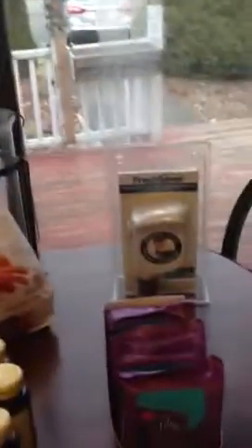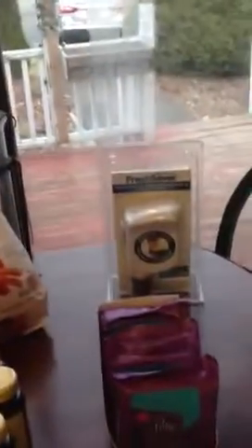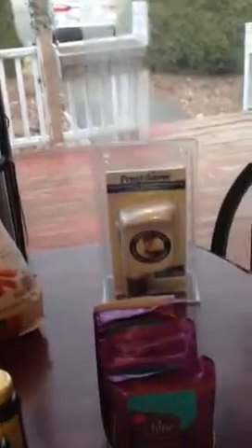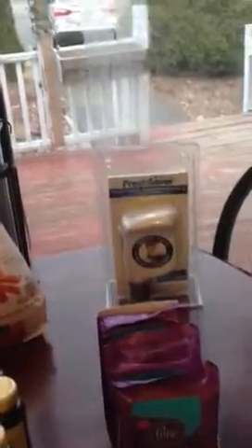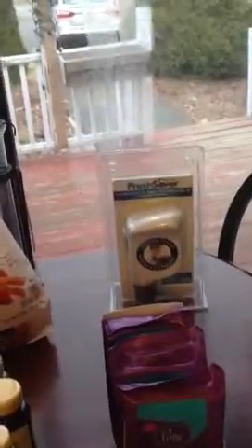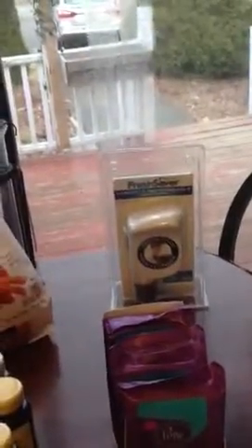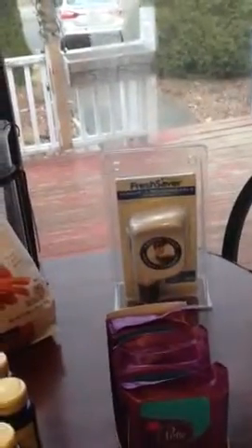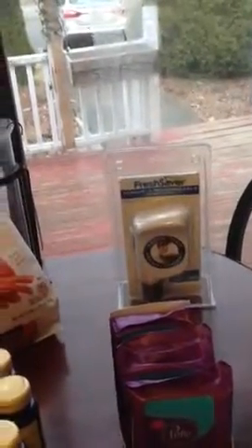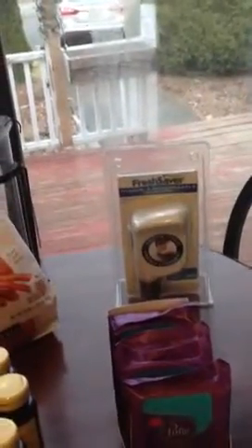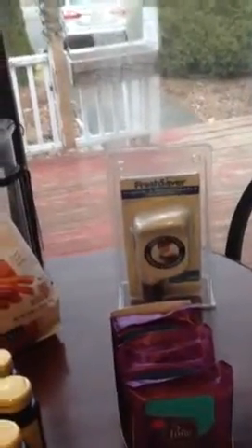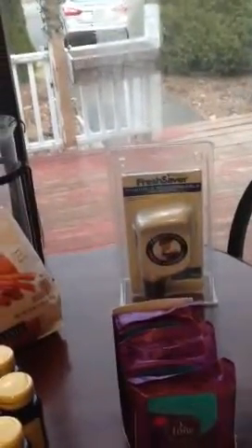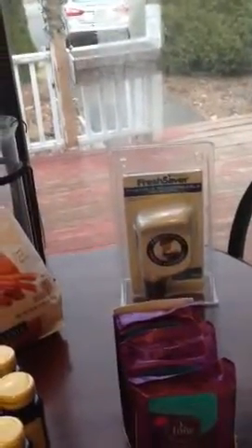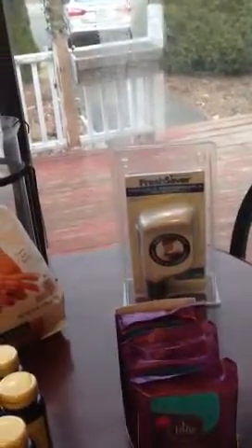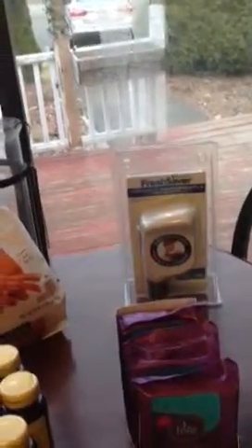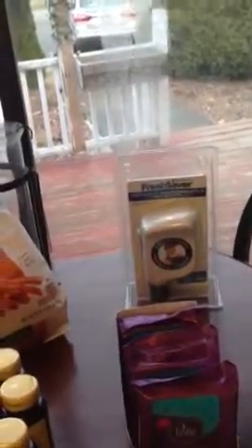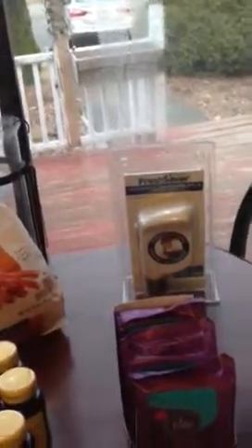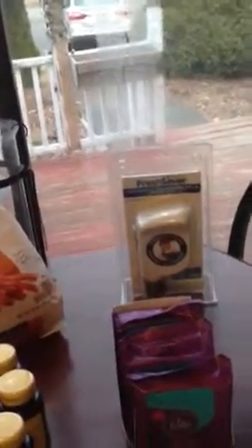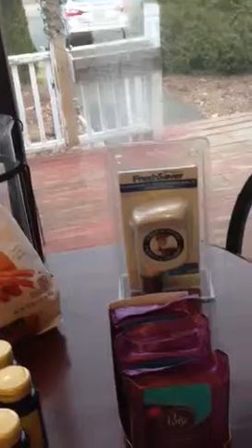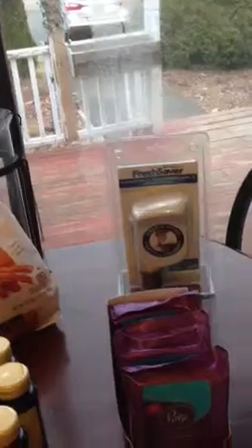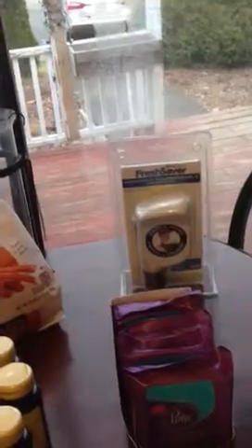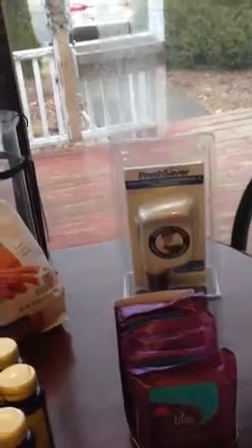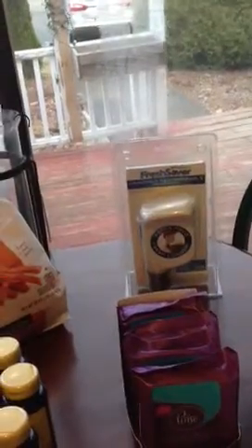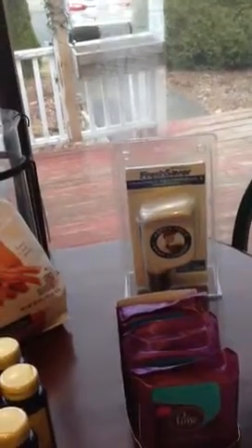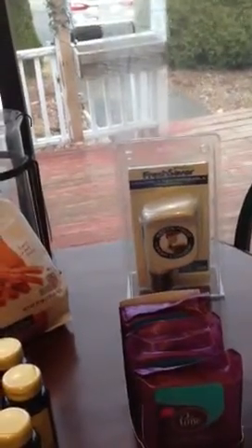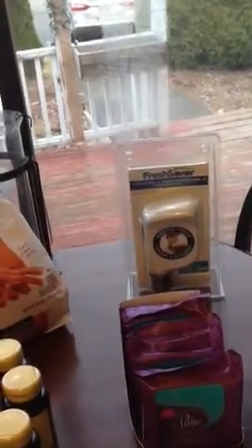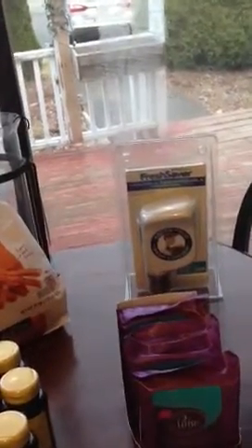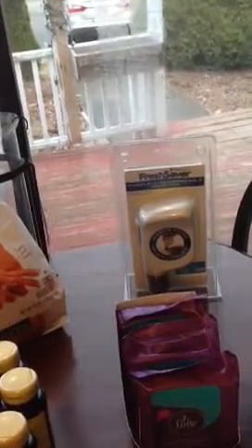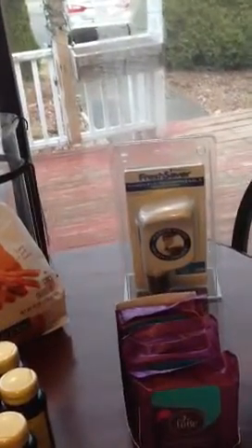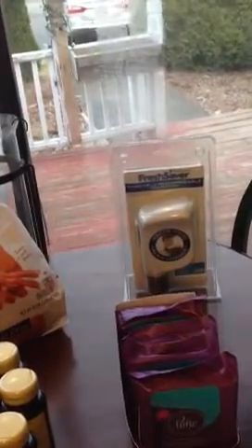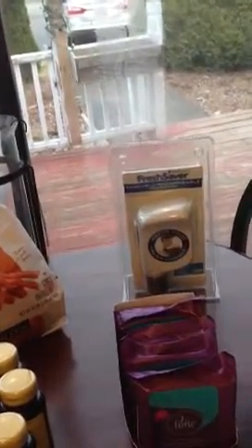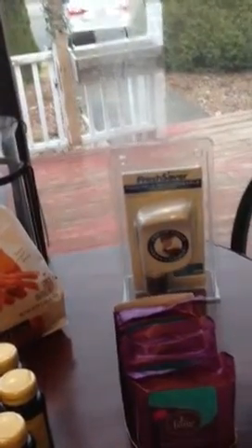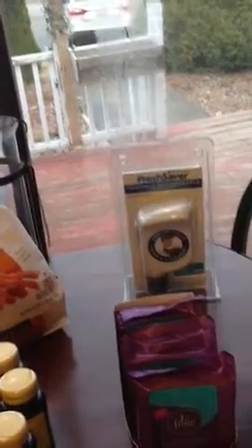I also got the Food Saver. It's $19.99. I had a $15 coupon, making it $4.99.